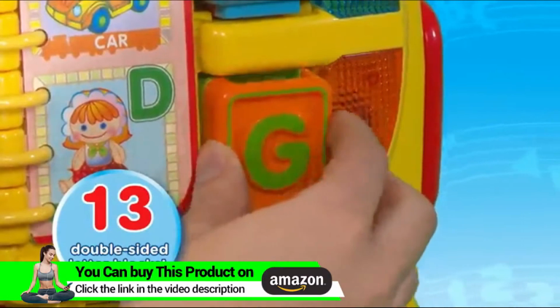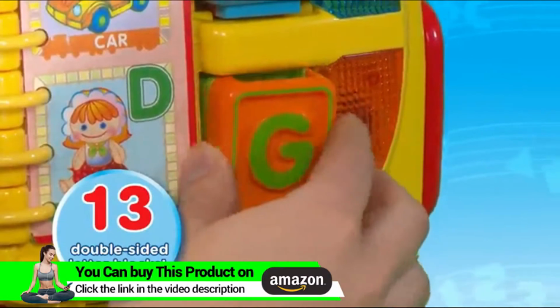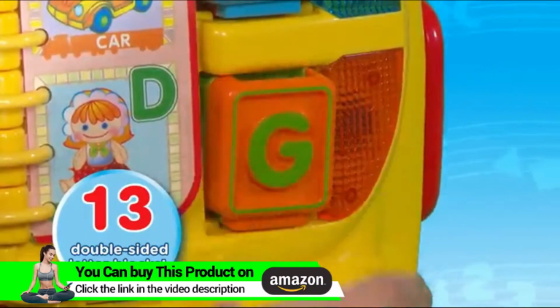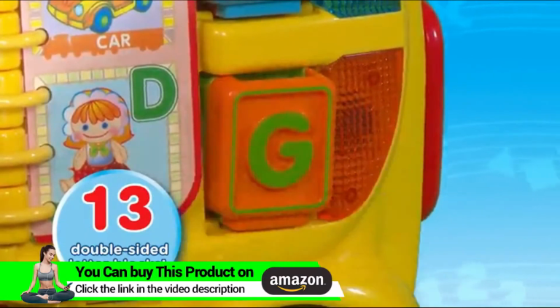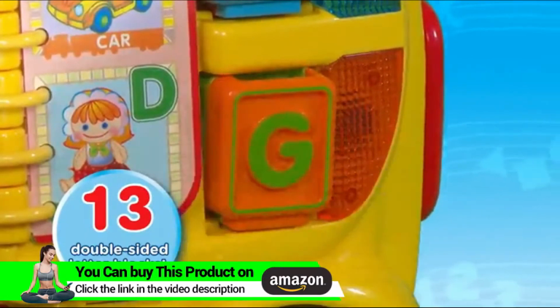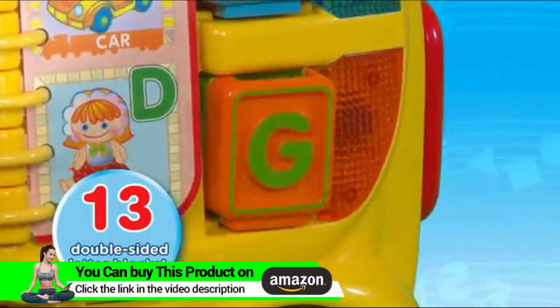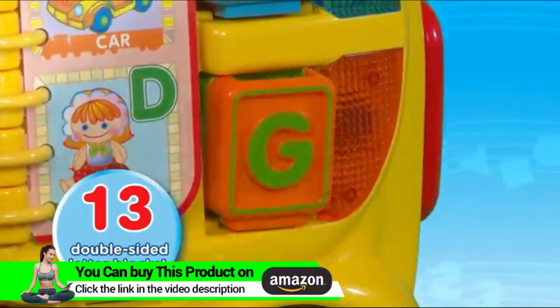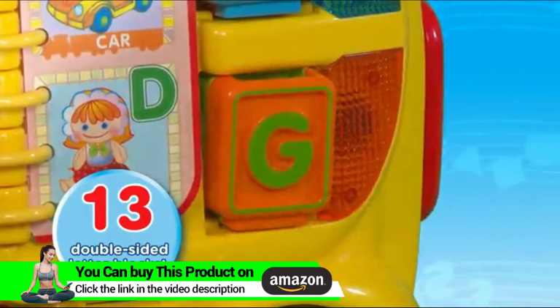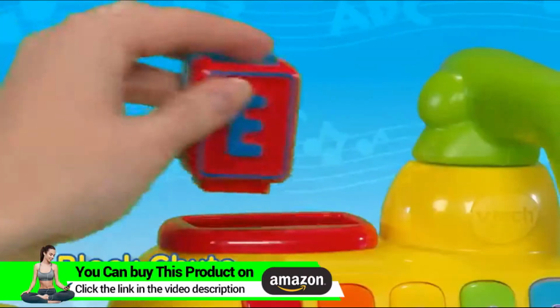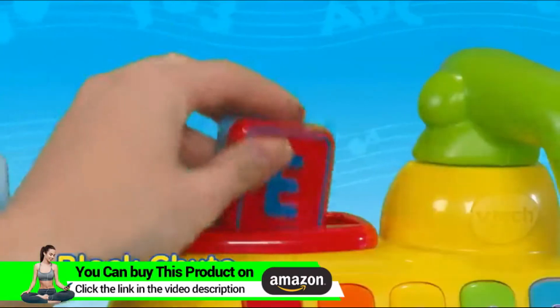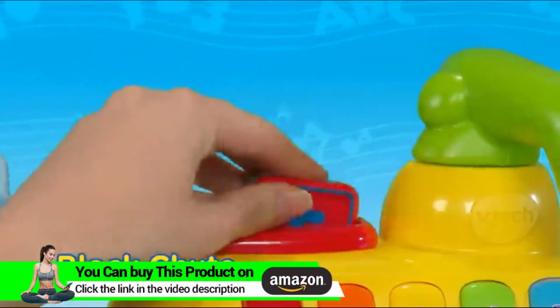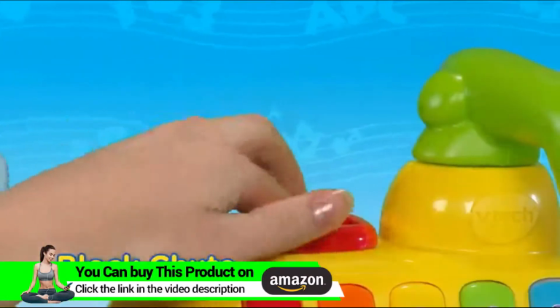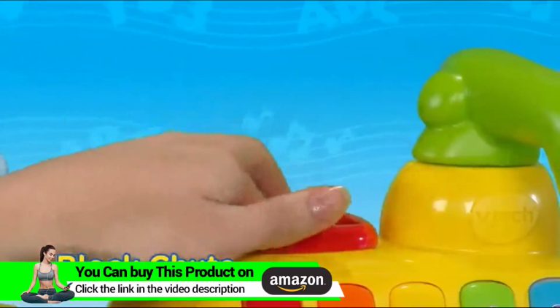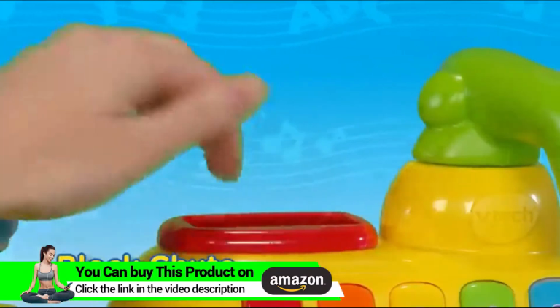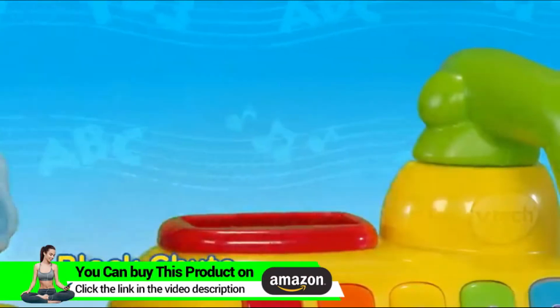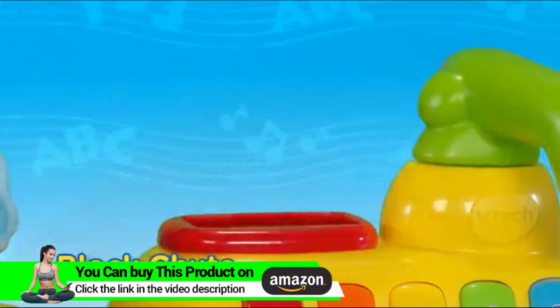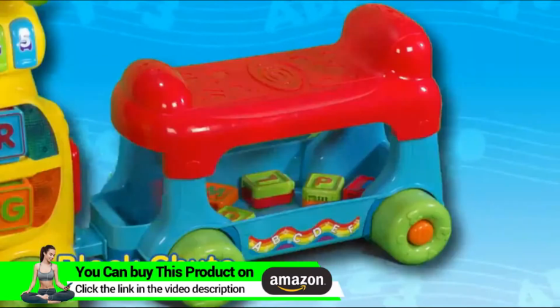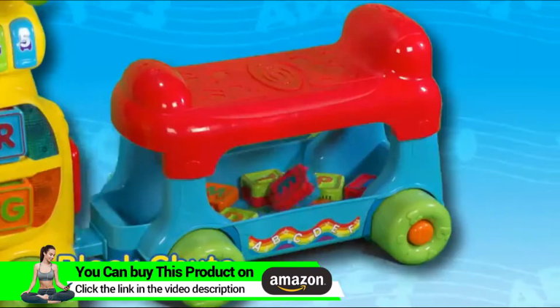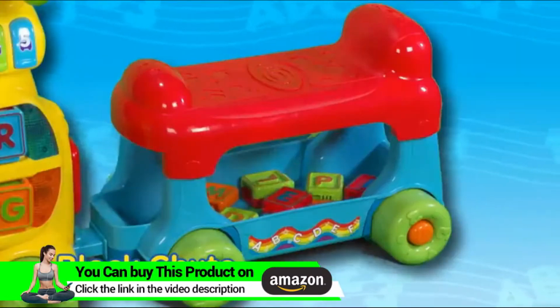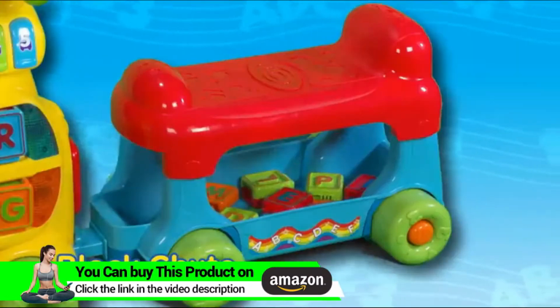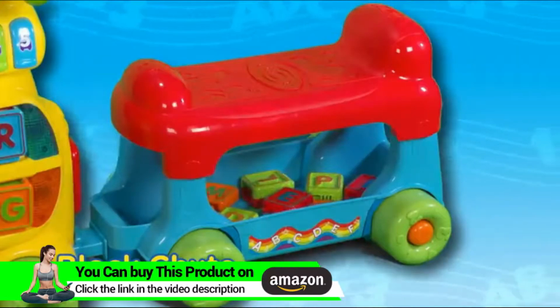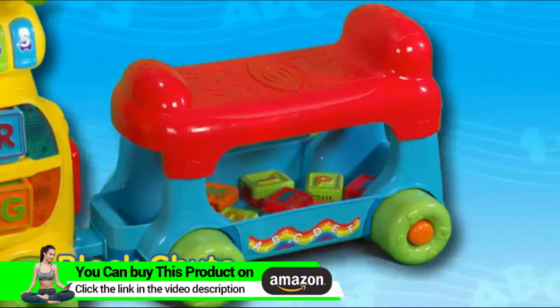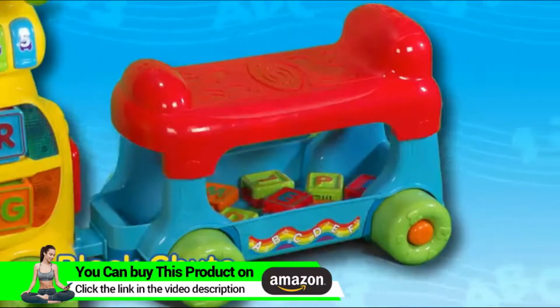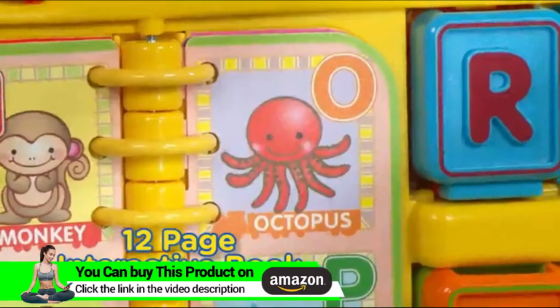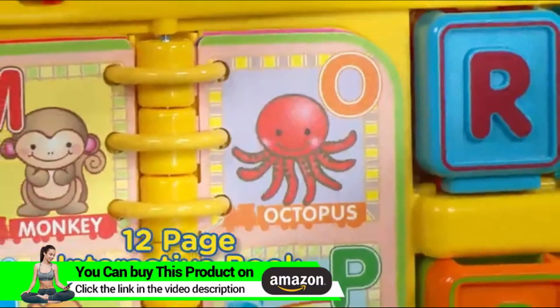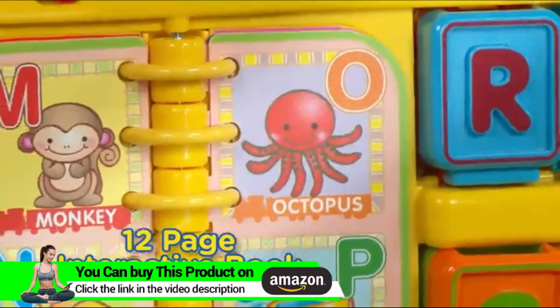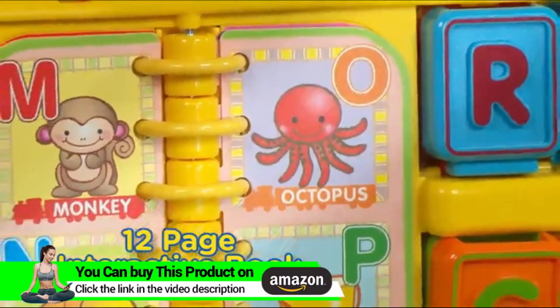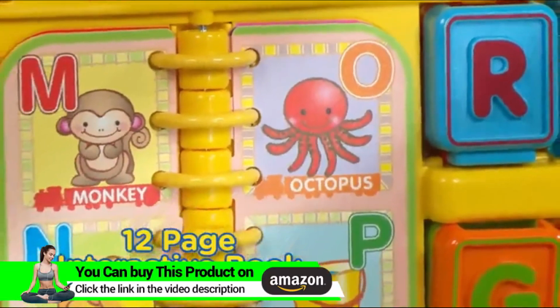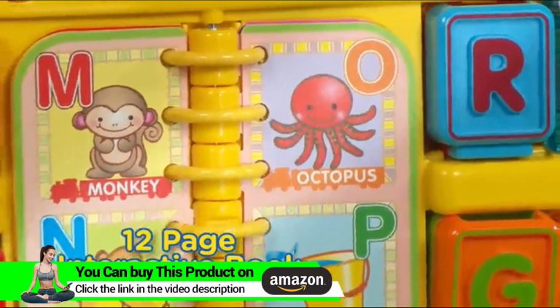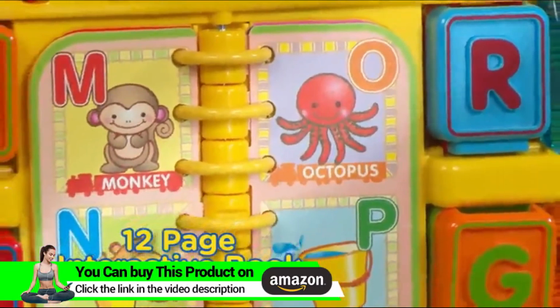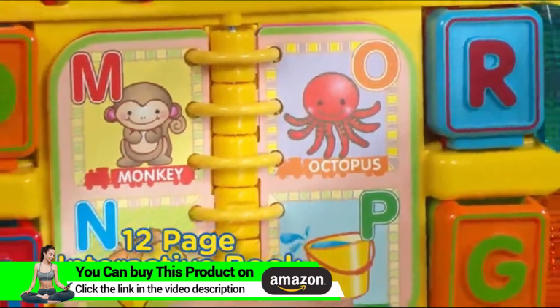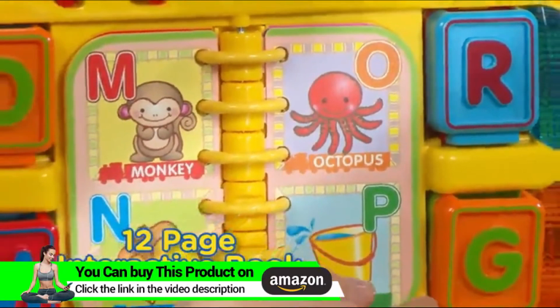Come and ride the train with me. Look at the pictures in the book.